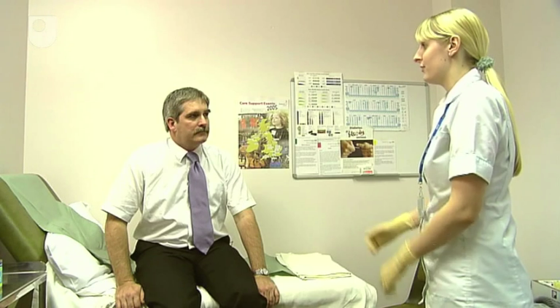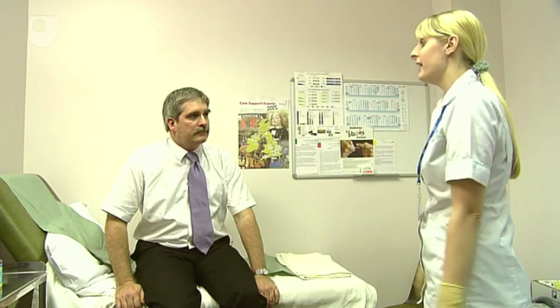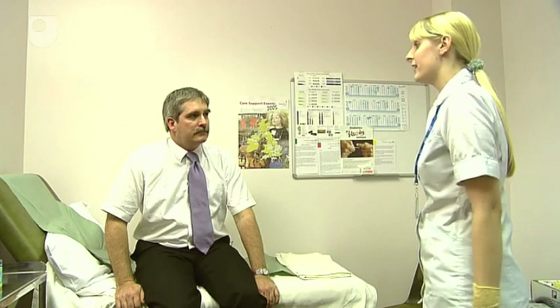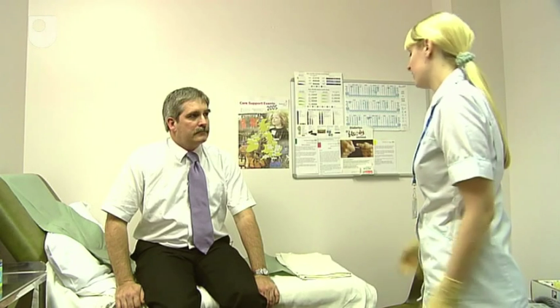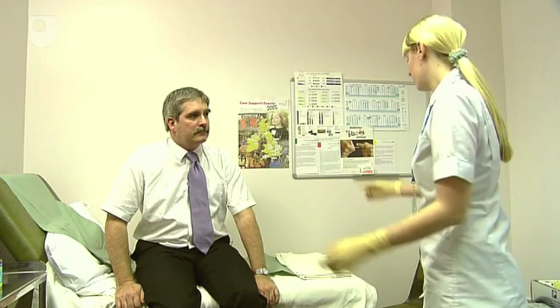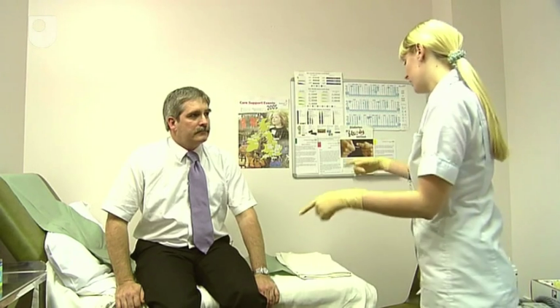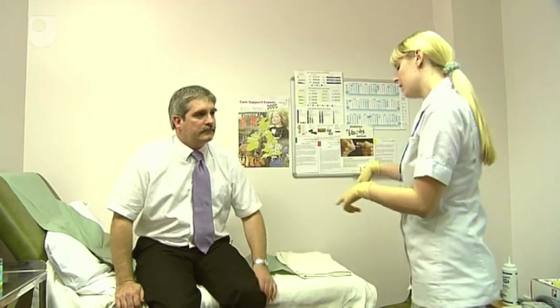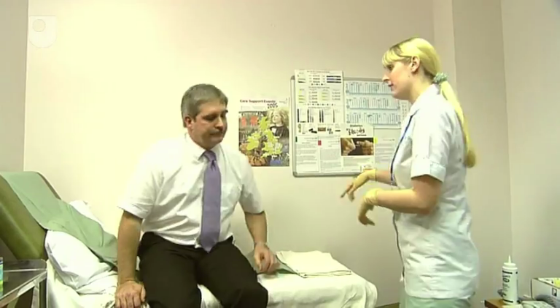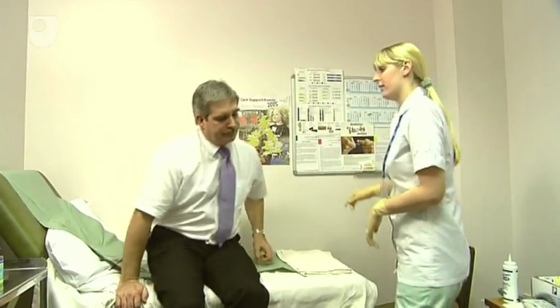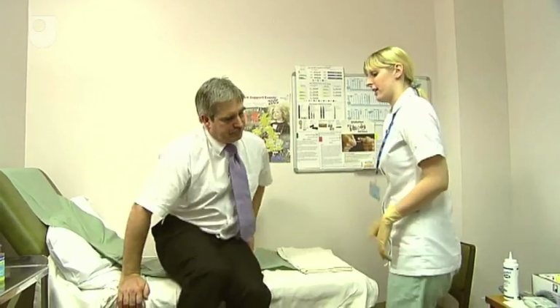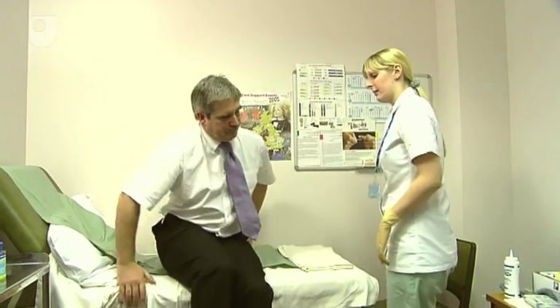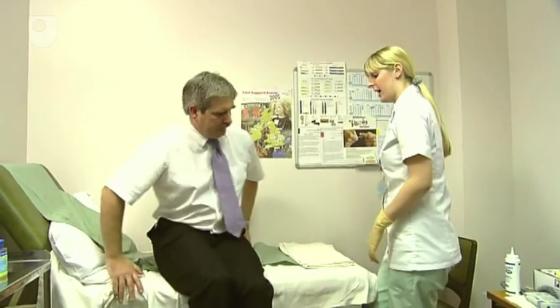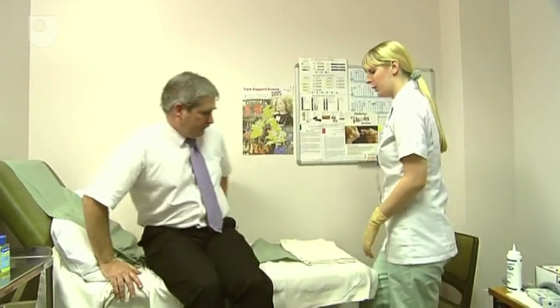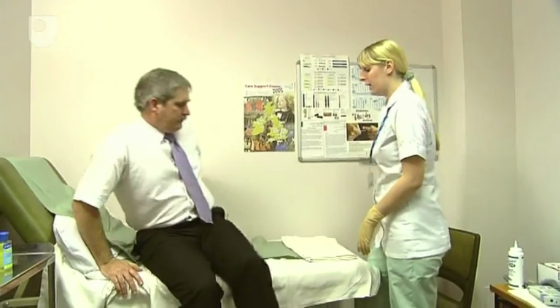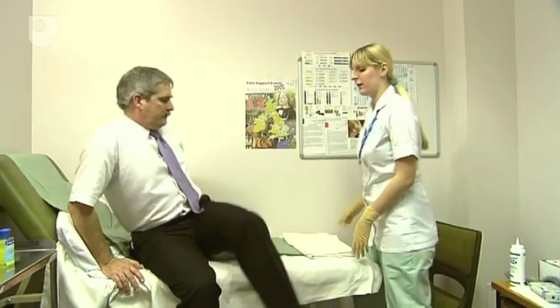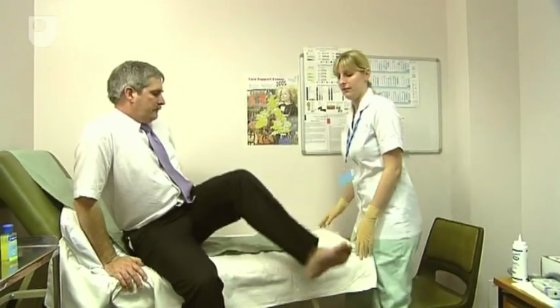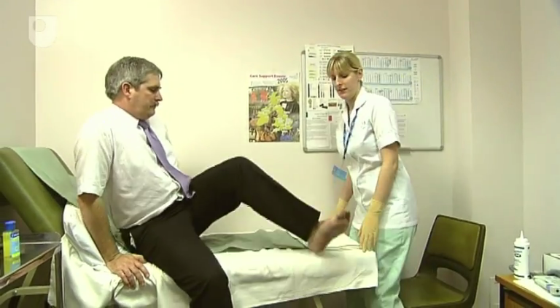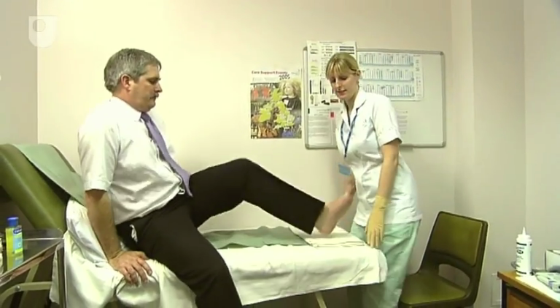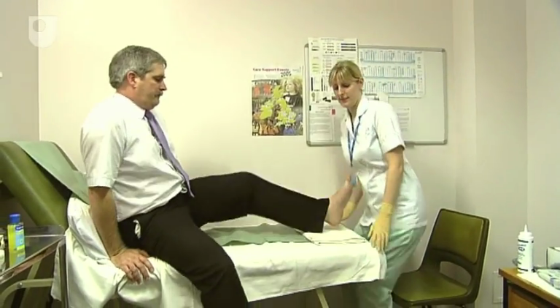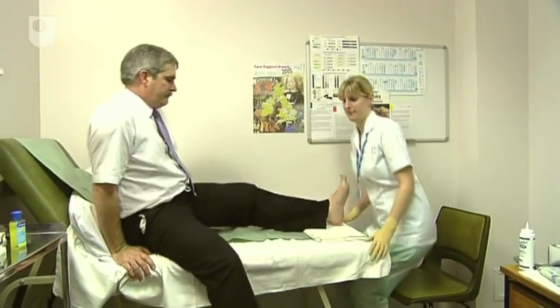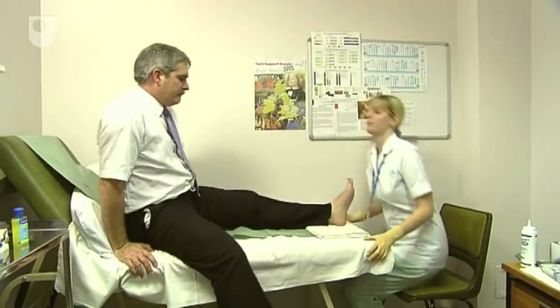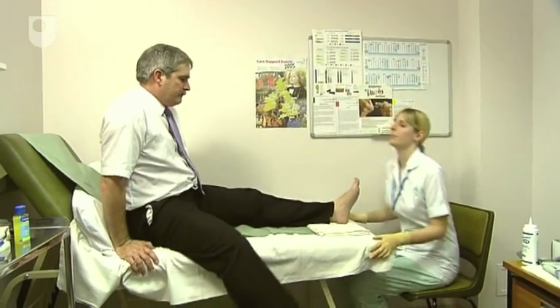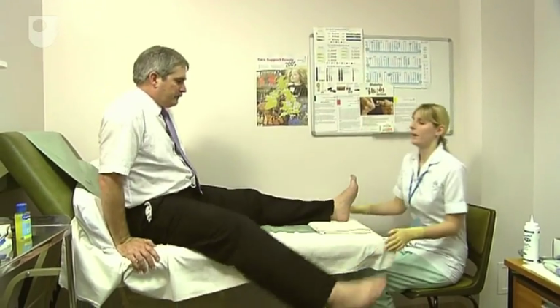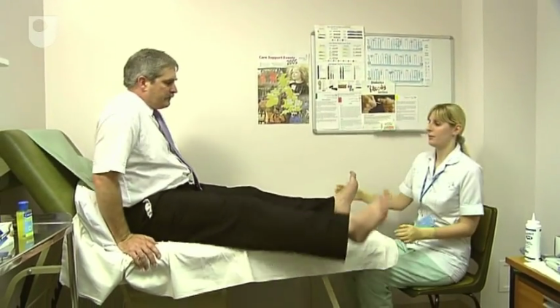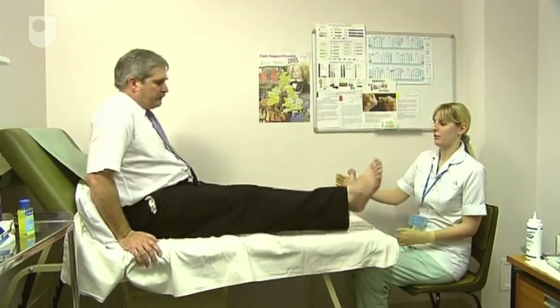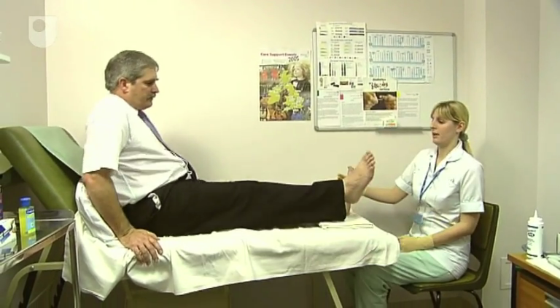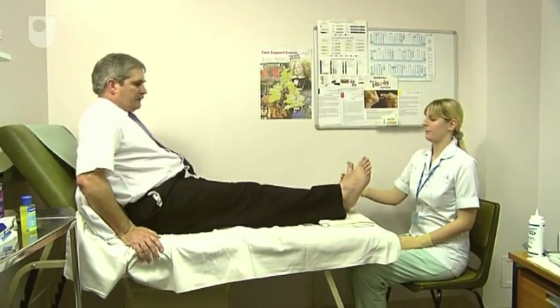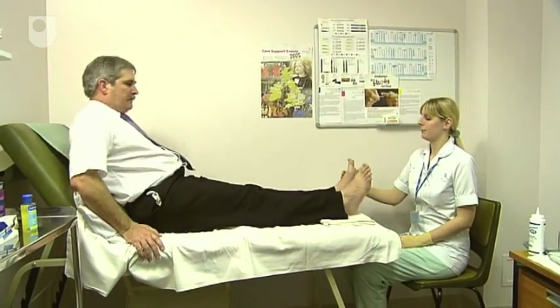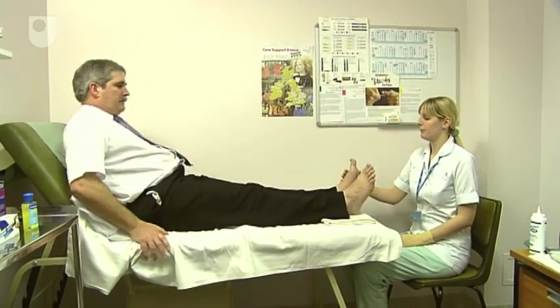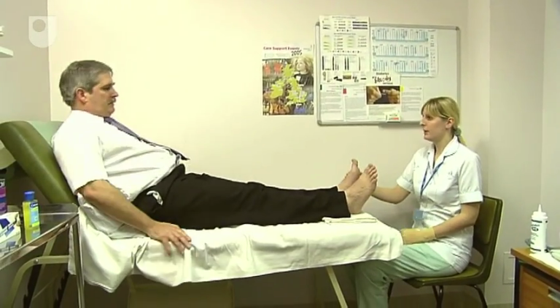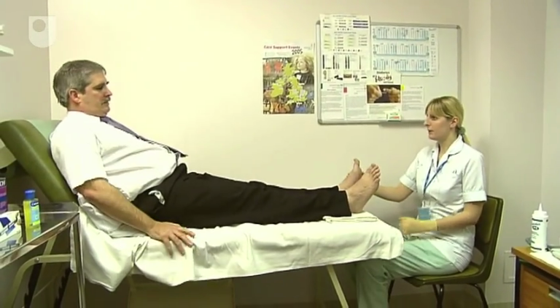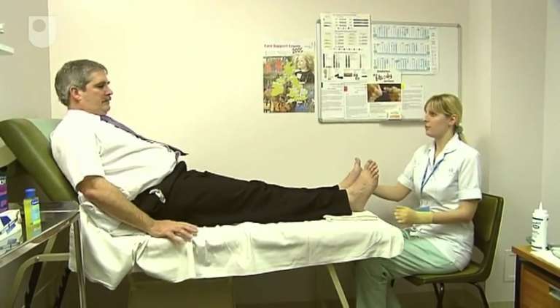Right then, if you just want to twirl yourself around, I'm going to have a quick look at your feet. That's great. Are you comfortable?